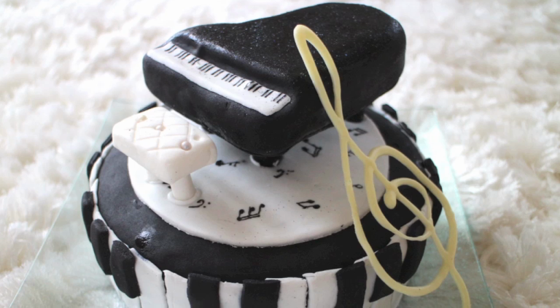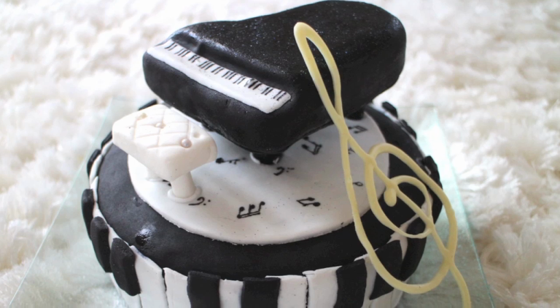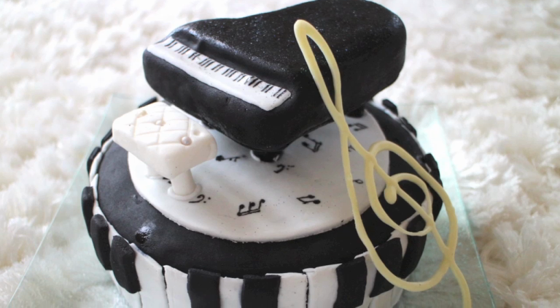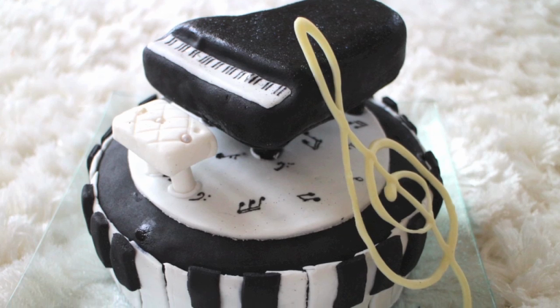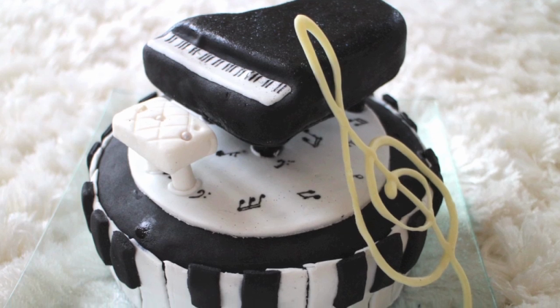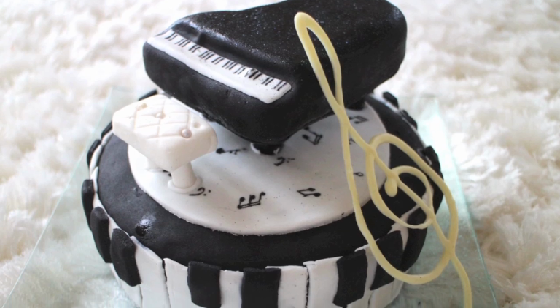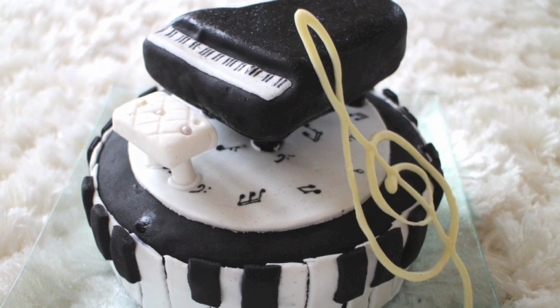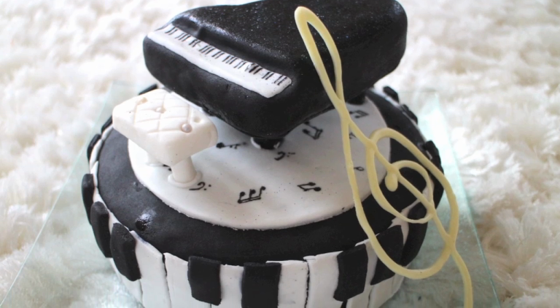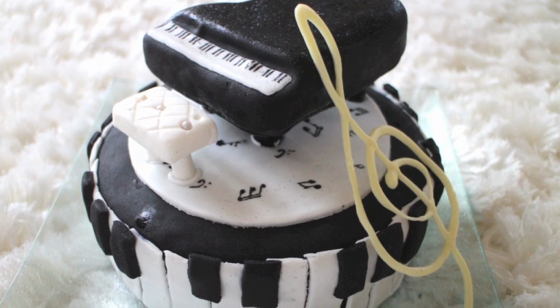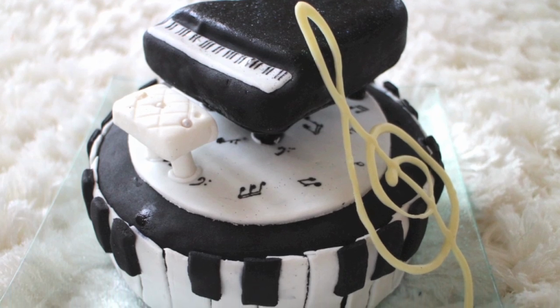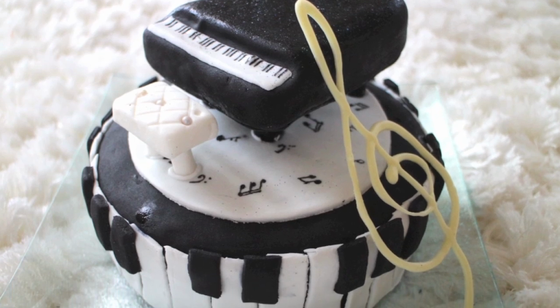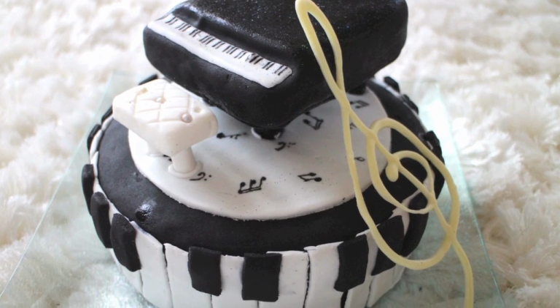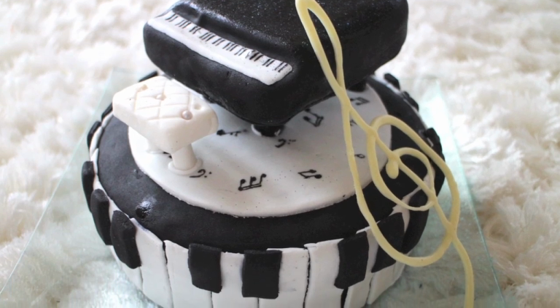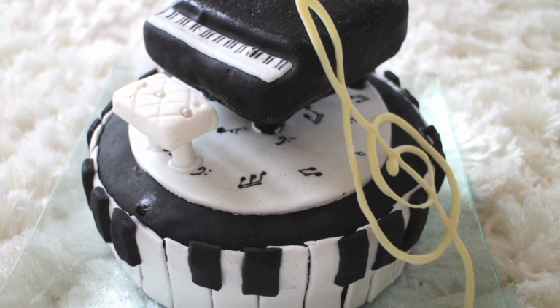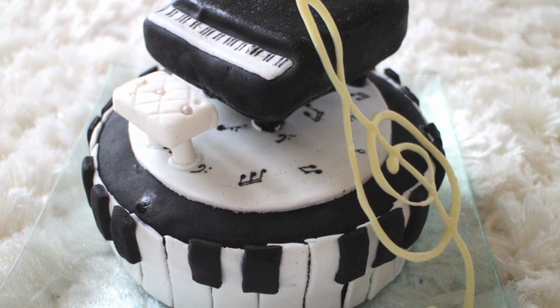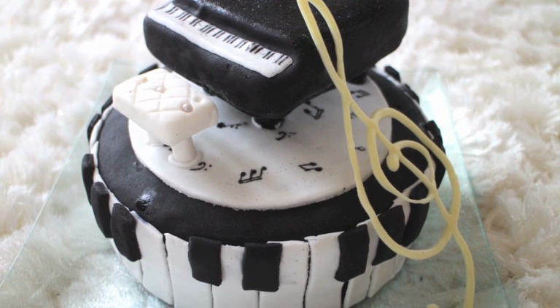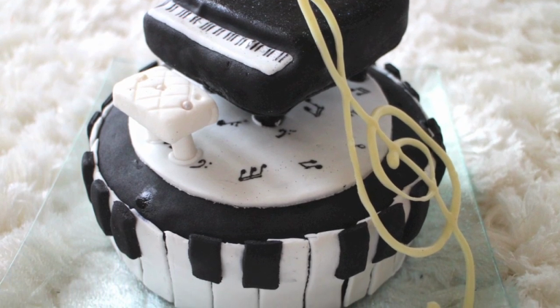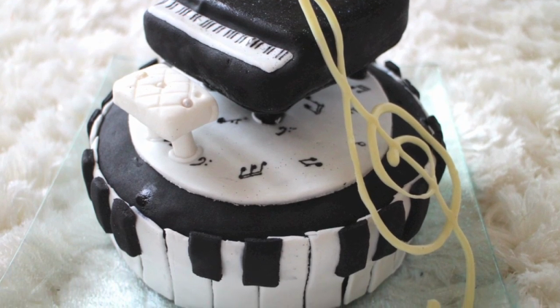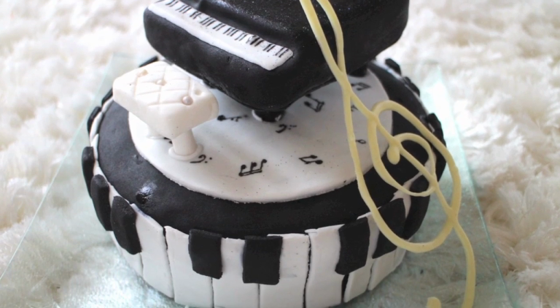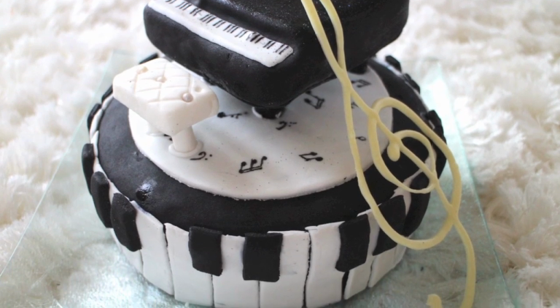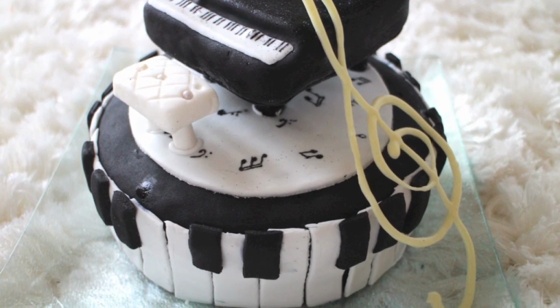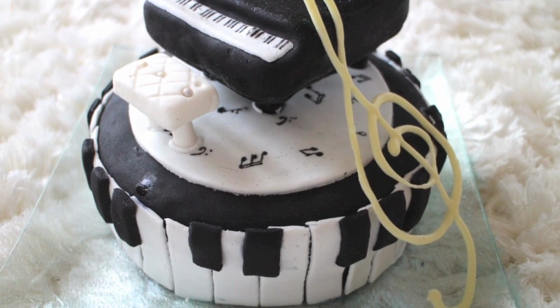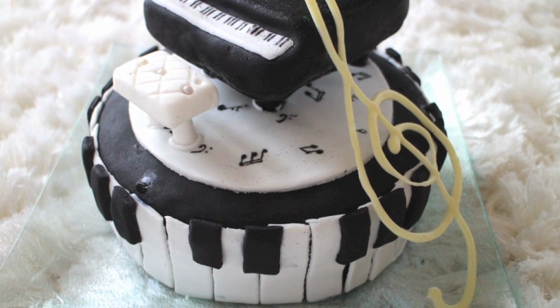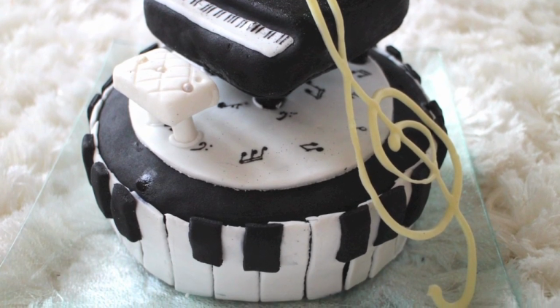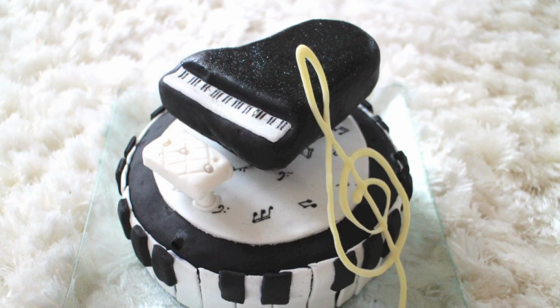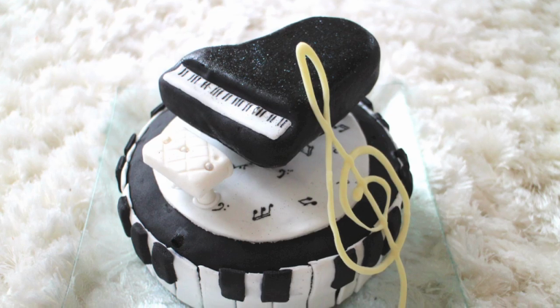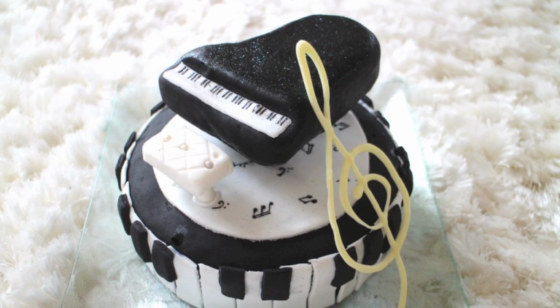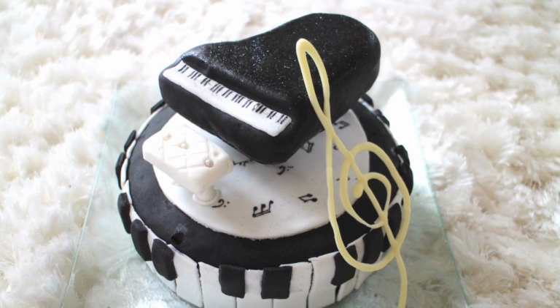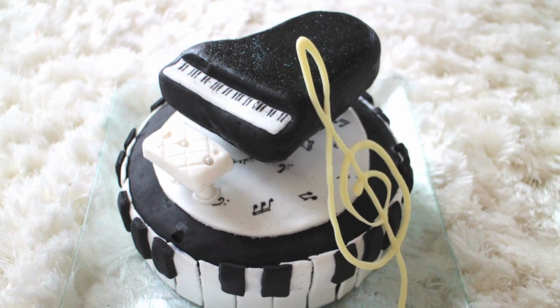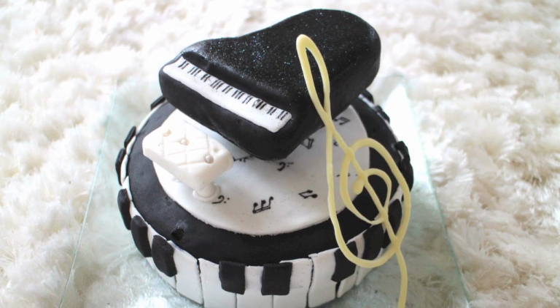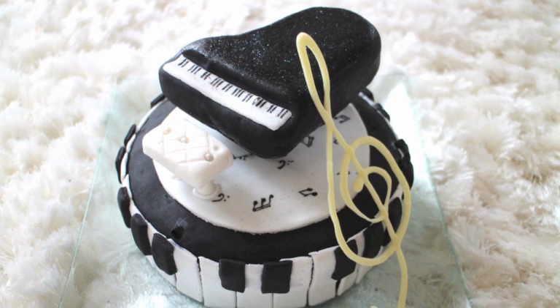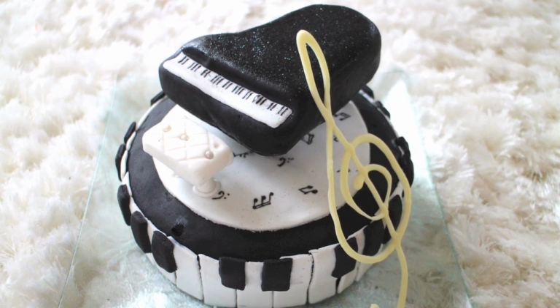Hey everyone, welcome back. Today we'll be making a piano themed cake. Let's begin.